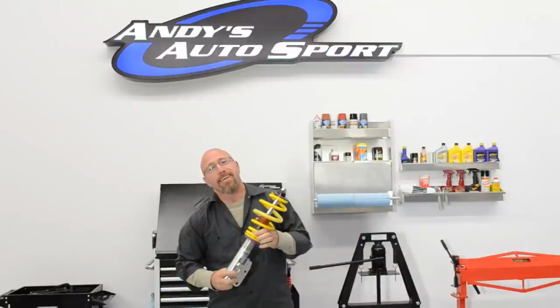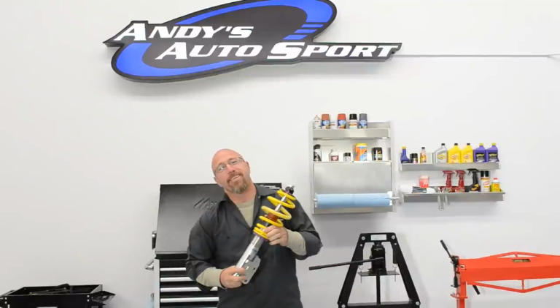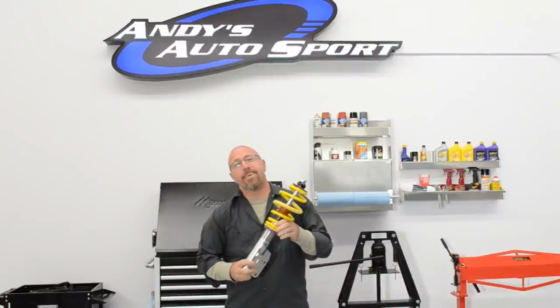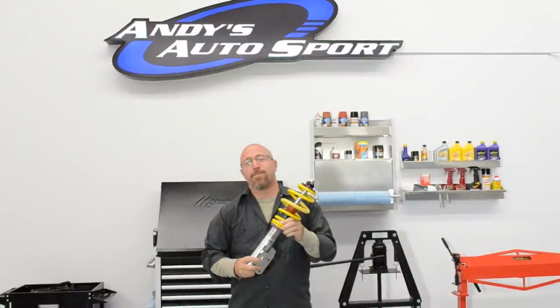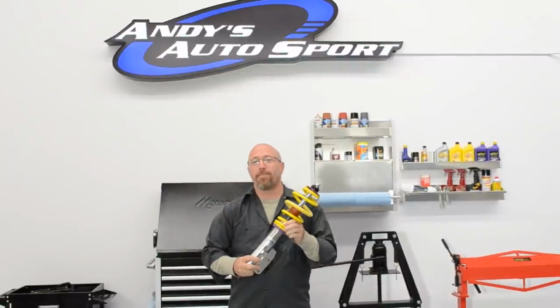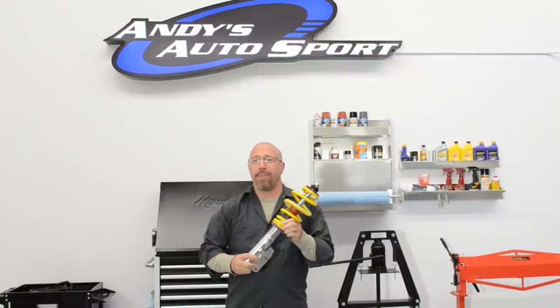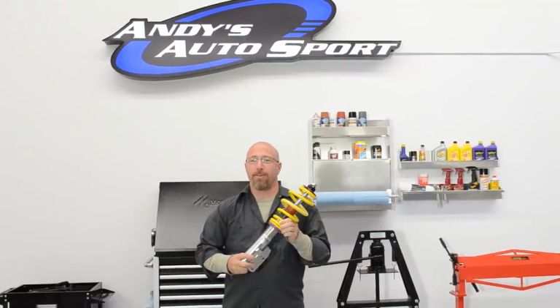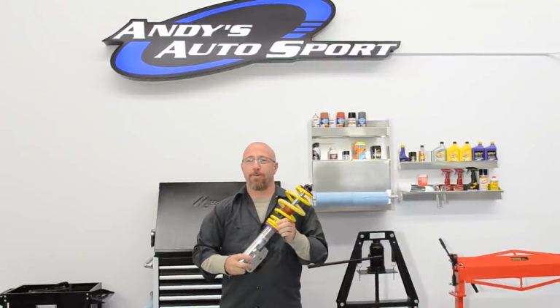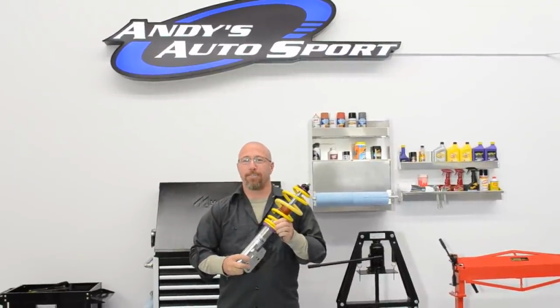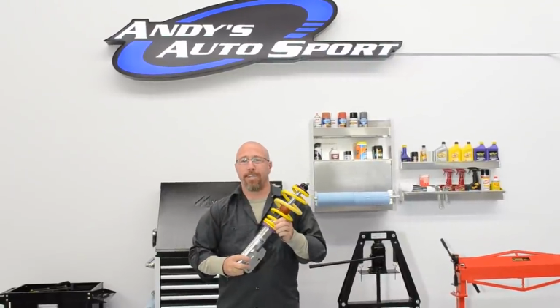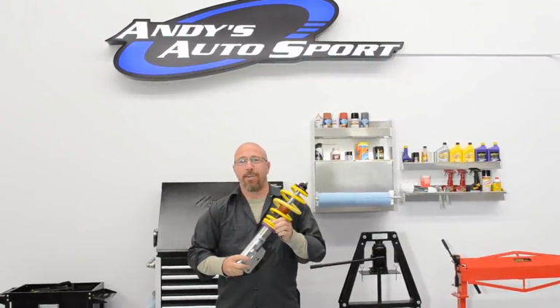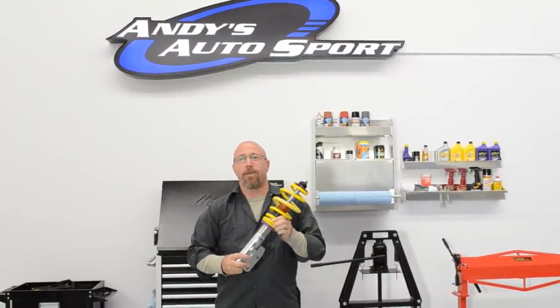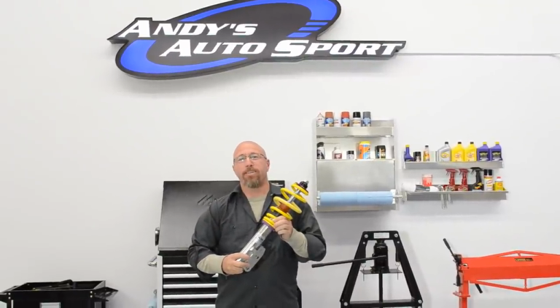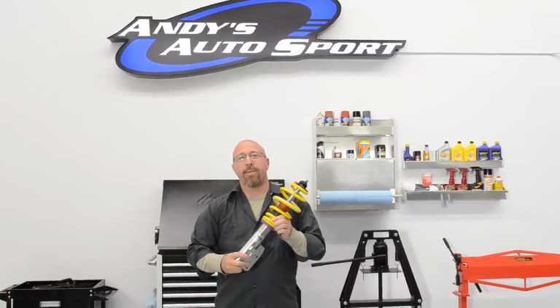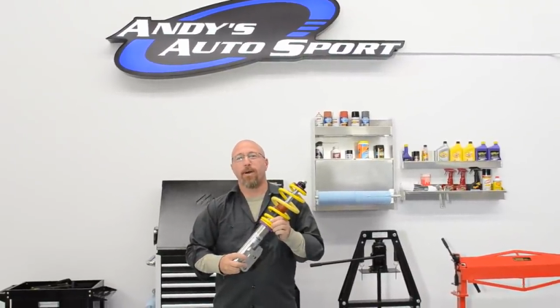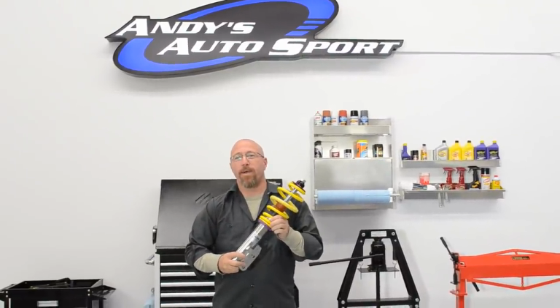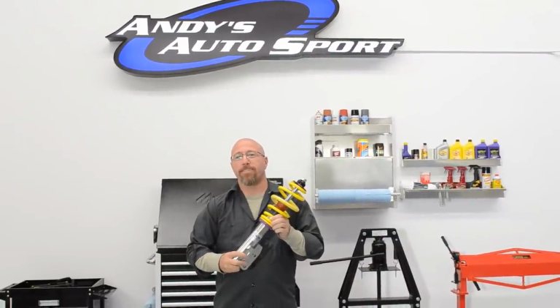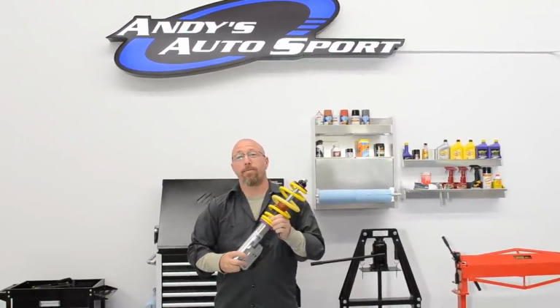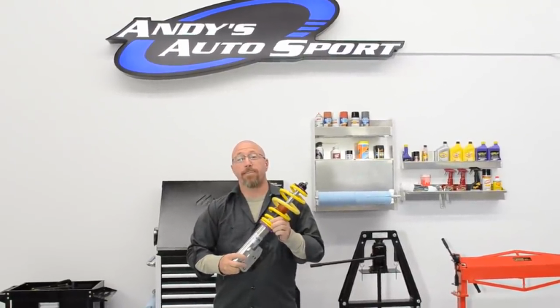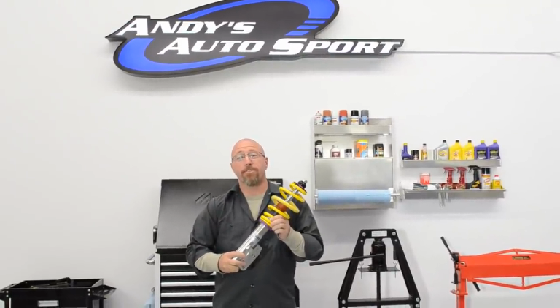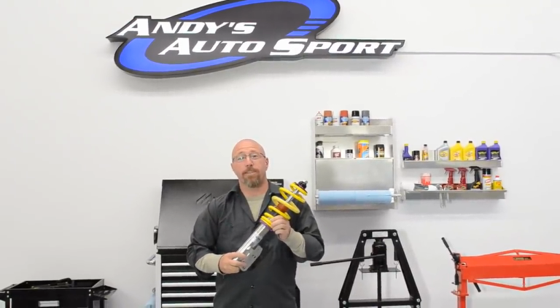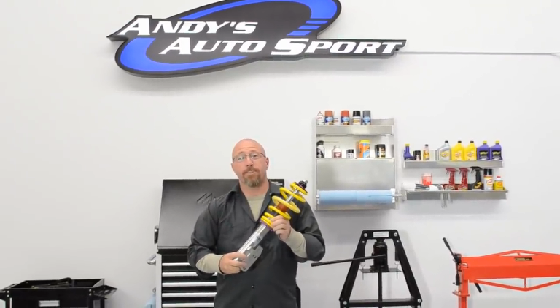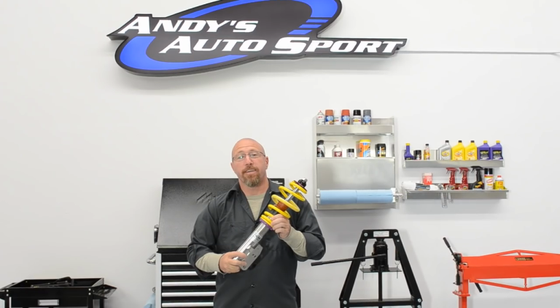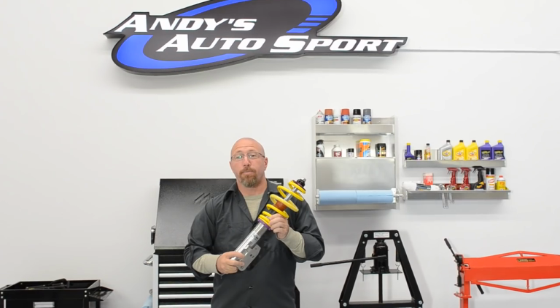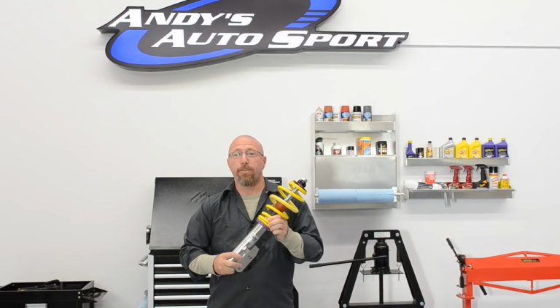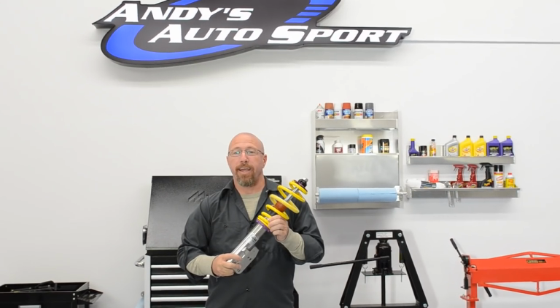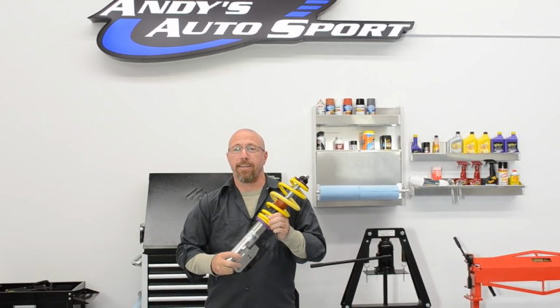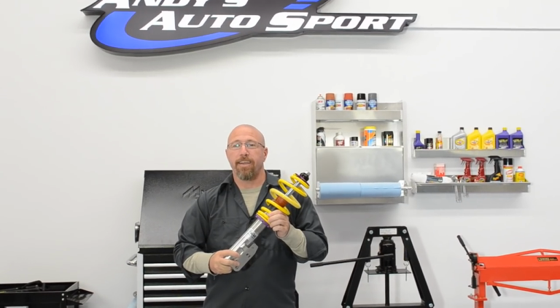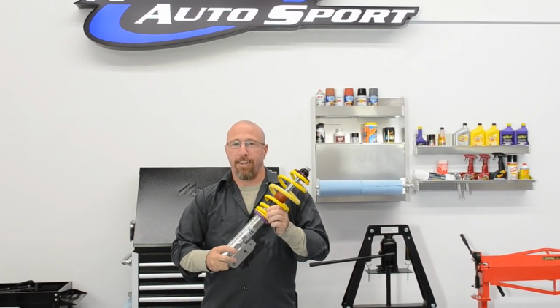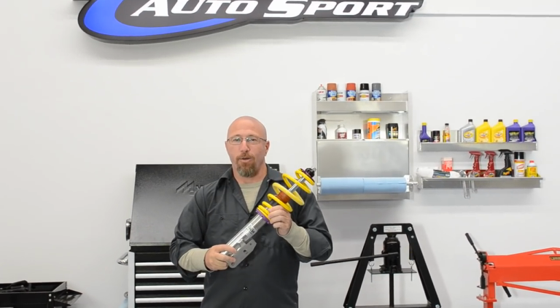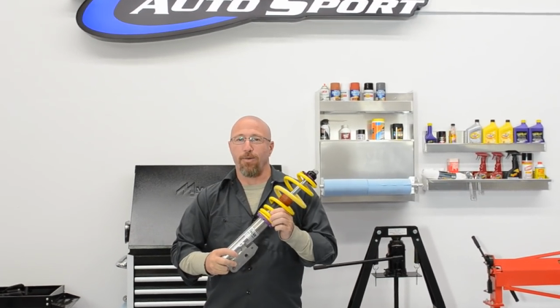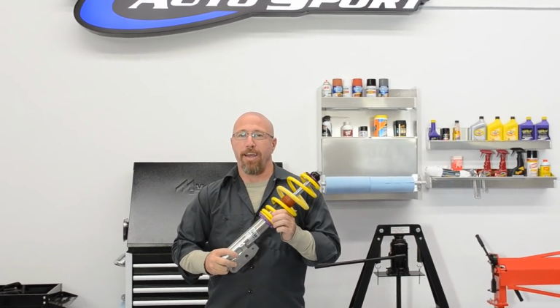On this episode of Andy's Autosport TV, we're going to be talking about ways to upgrade your suspension, improve your handling, and lower your ride.